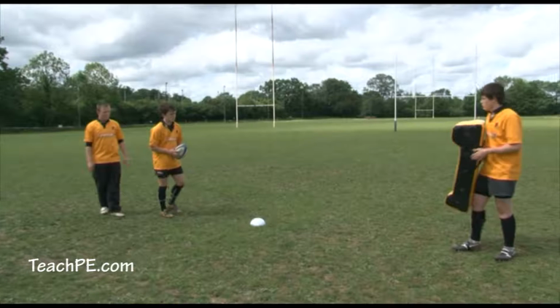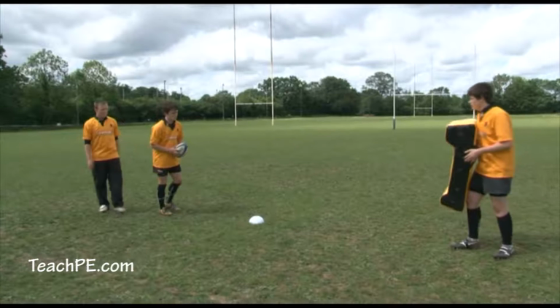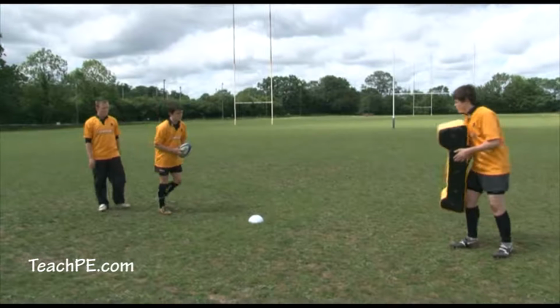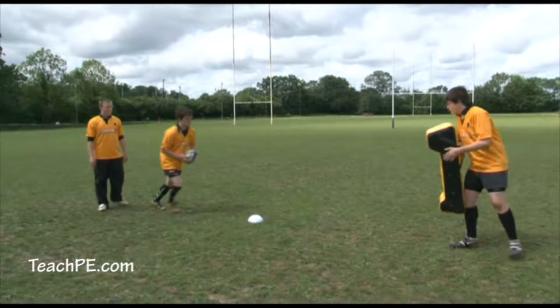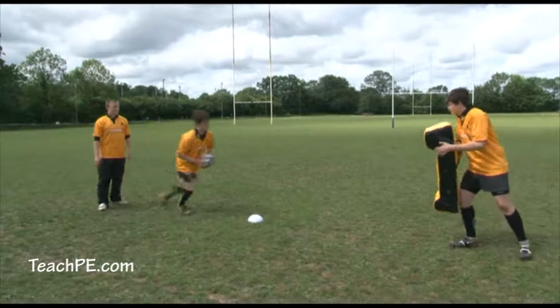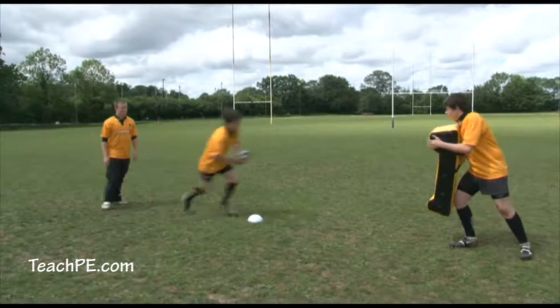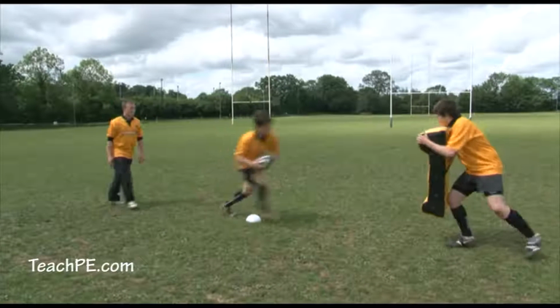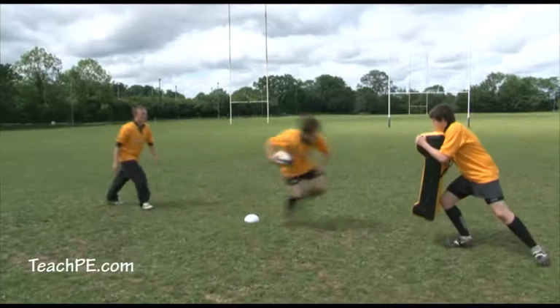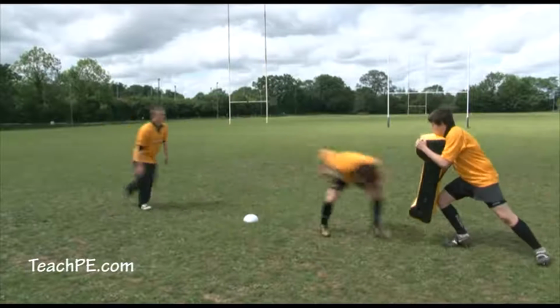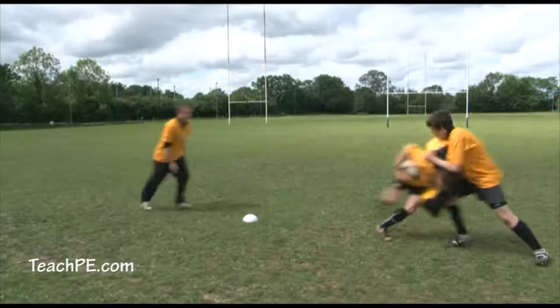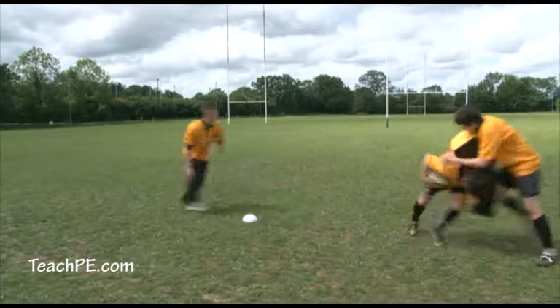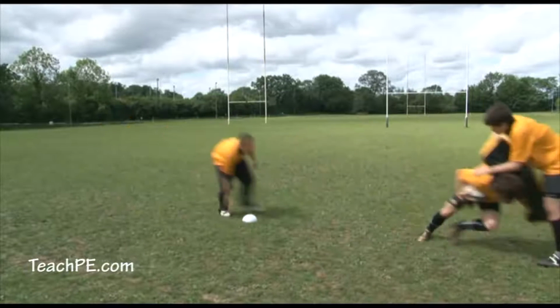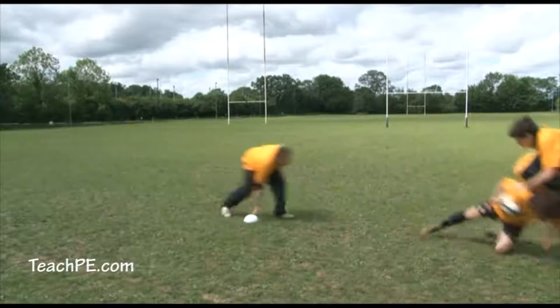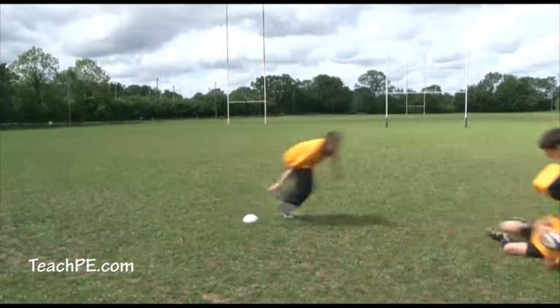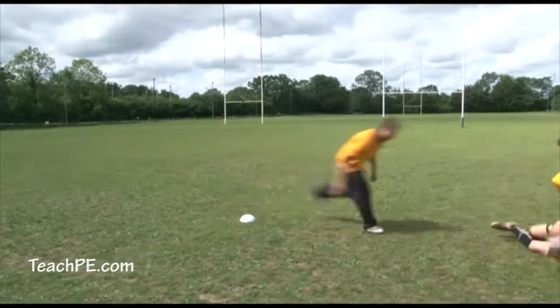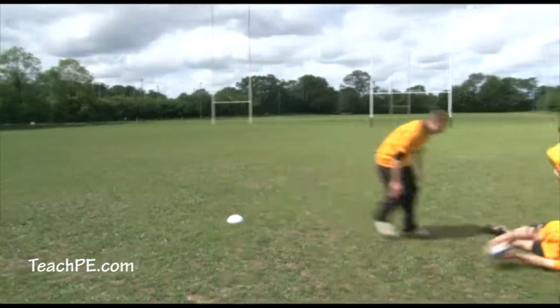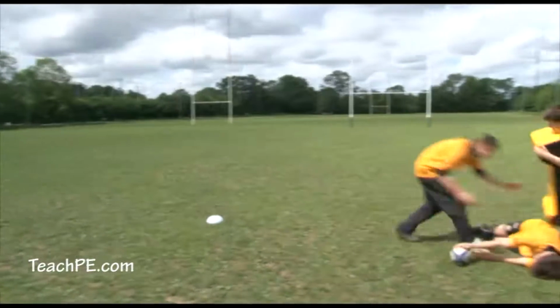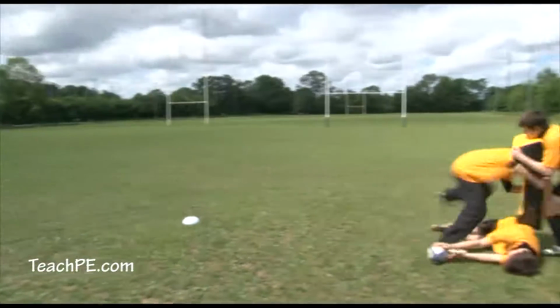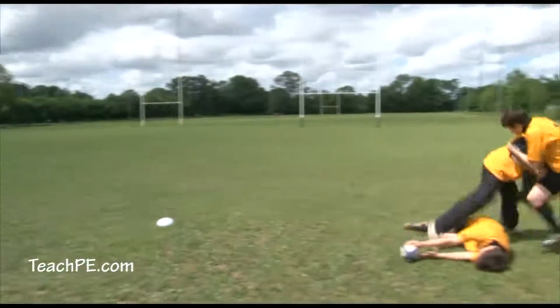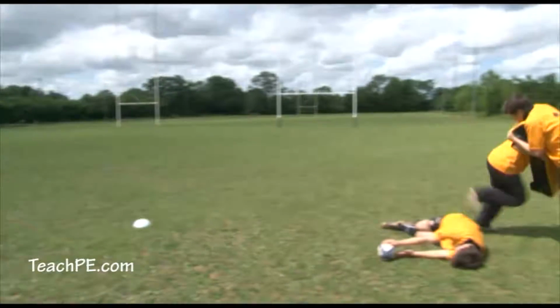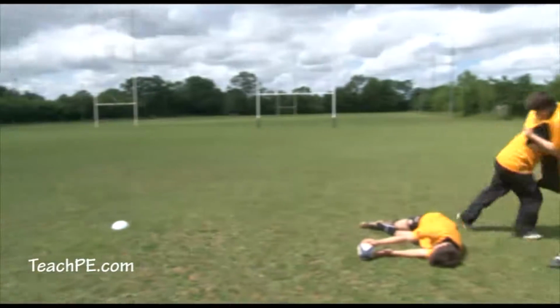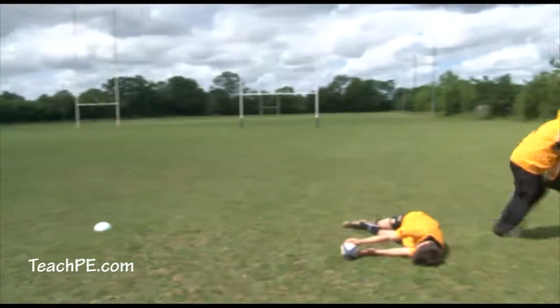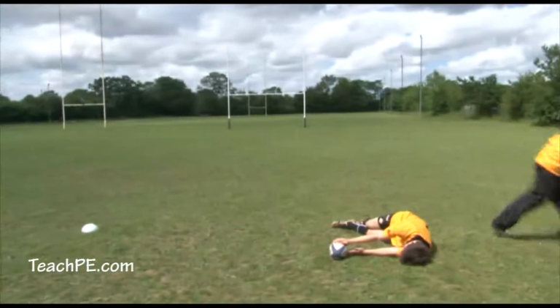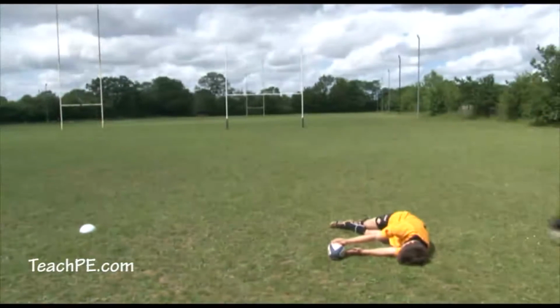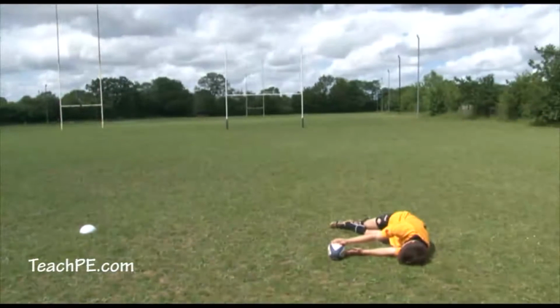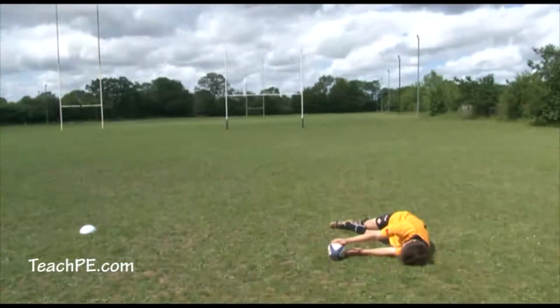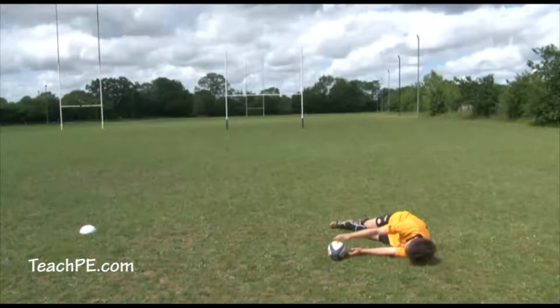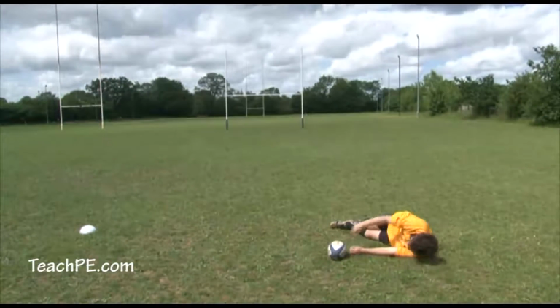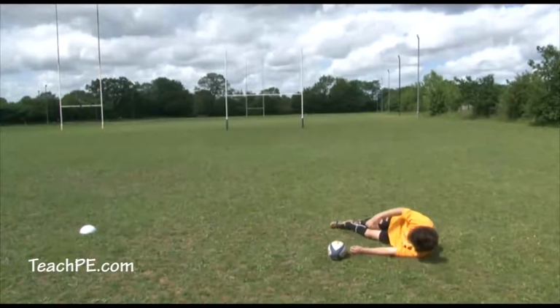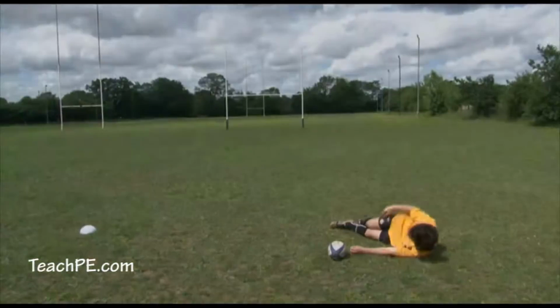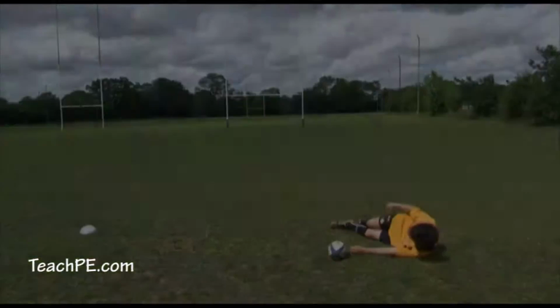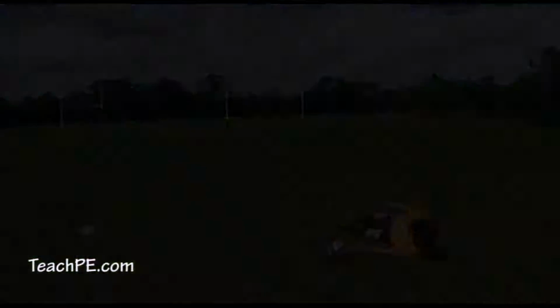This drill shows a basic ruck situation. The ball carrier will go in, hit the bag and place the ball.